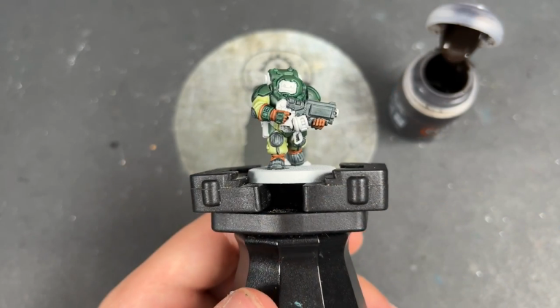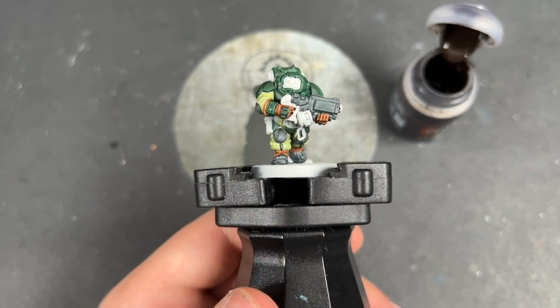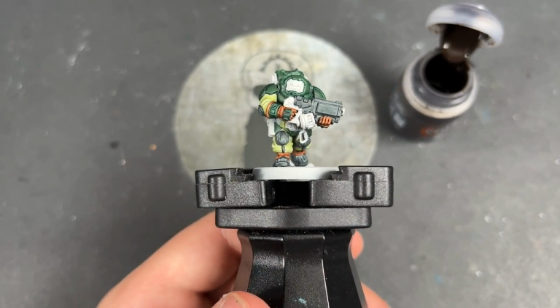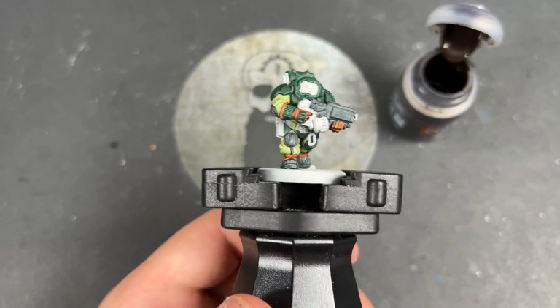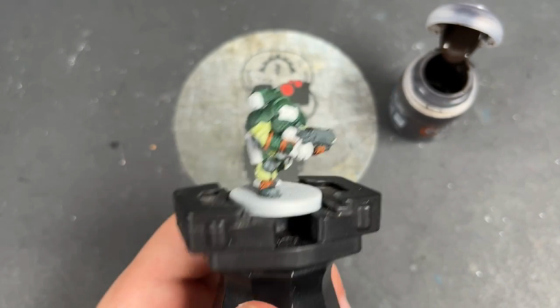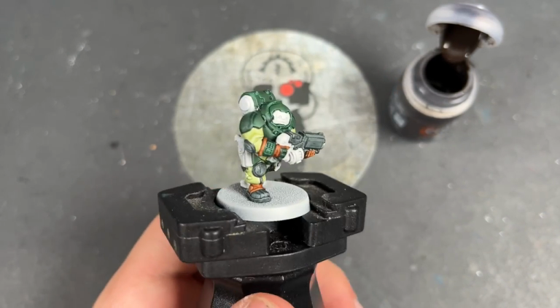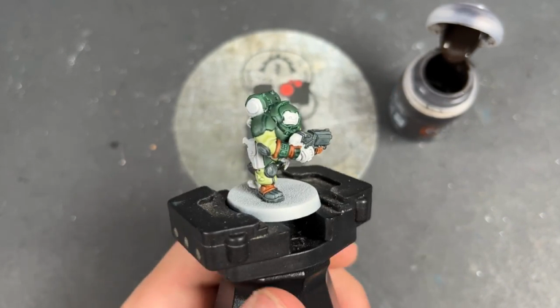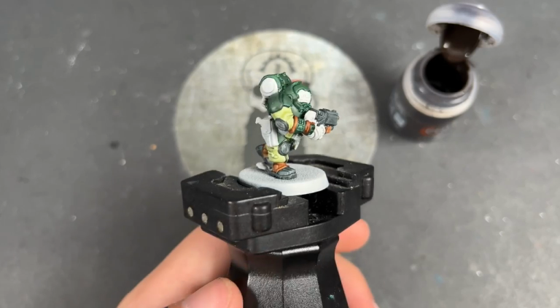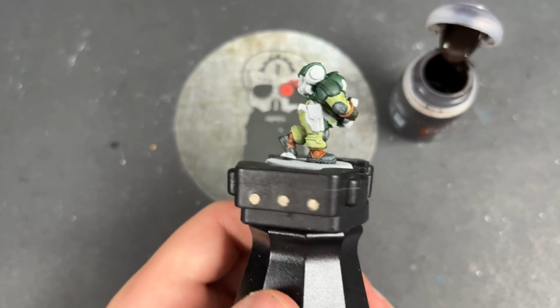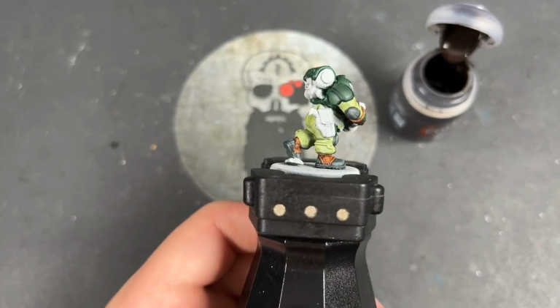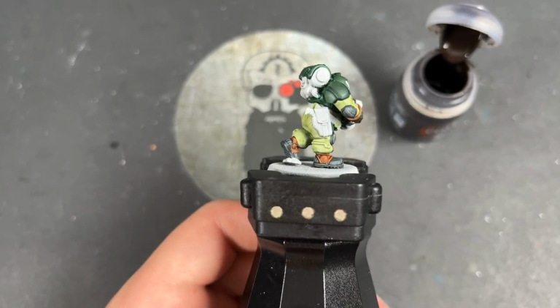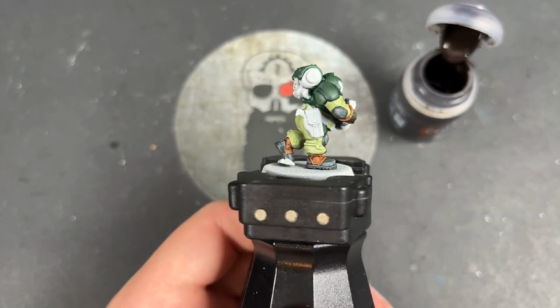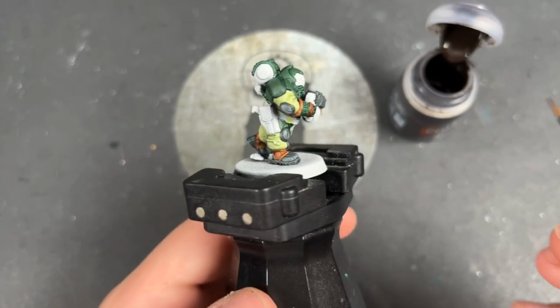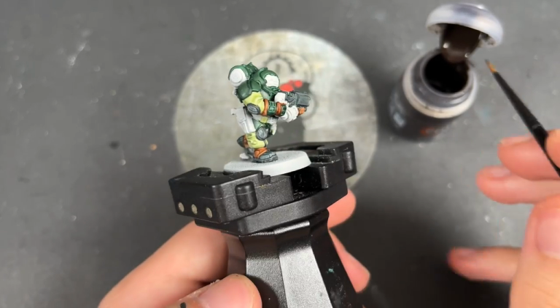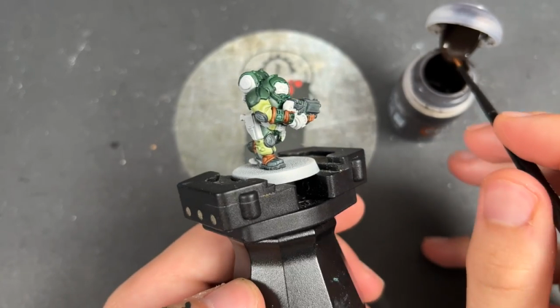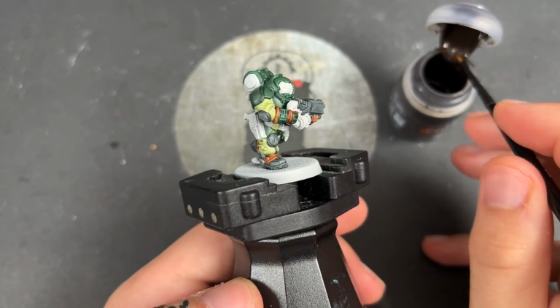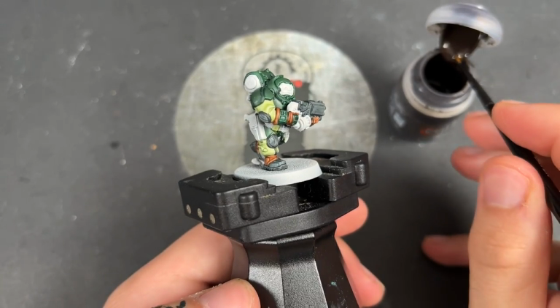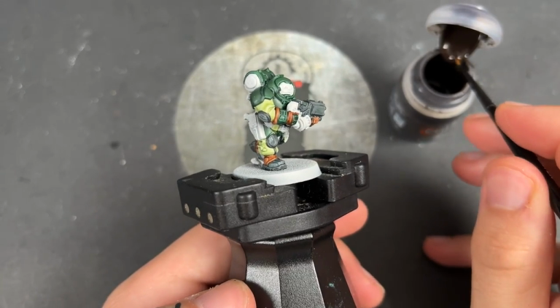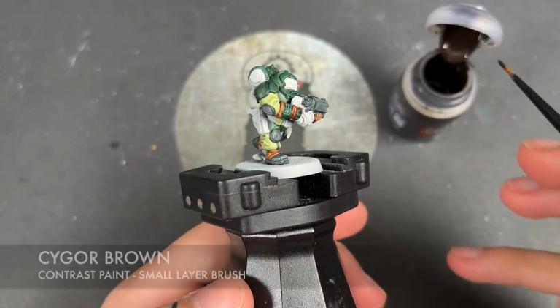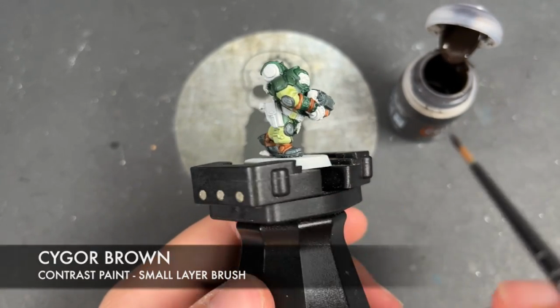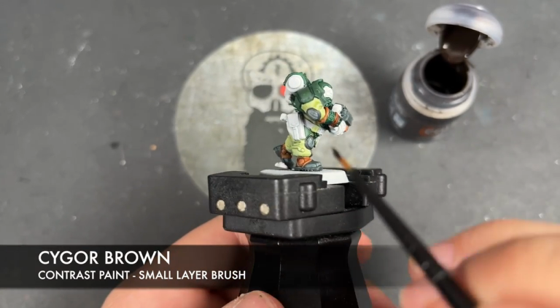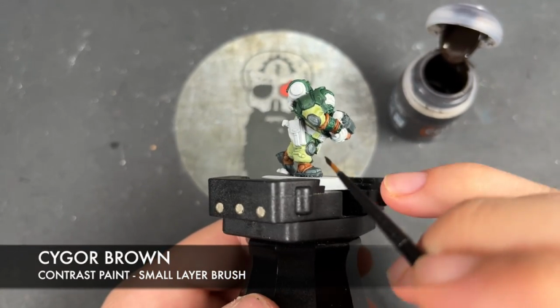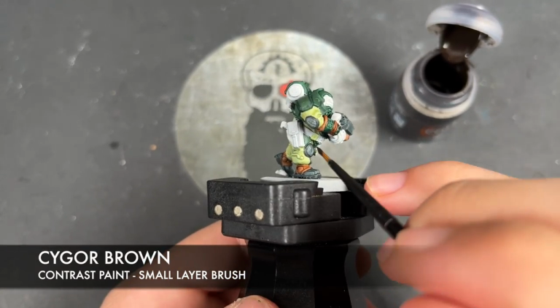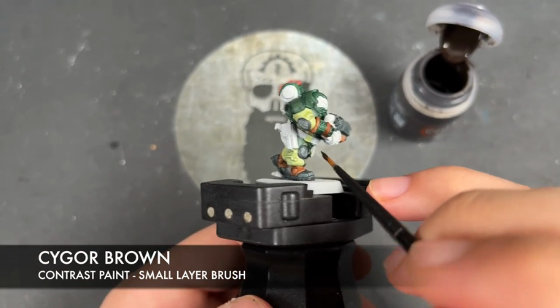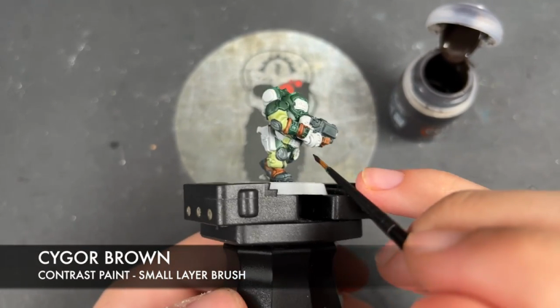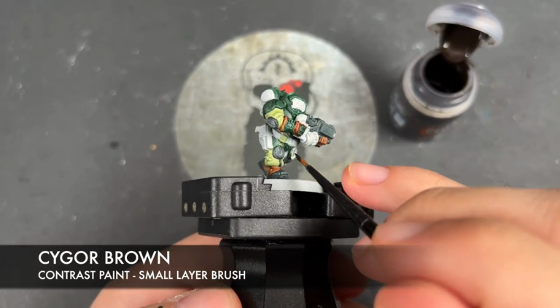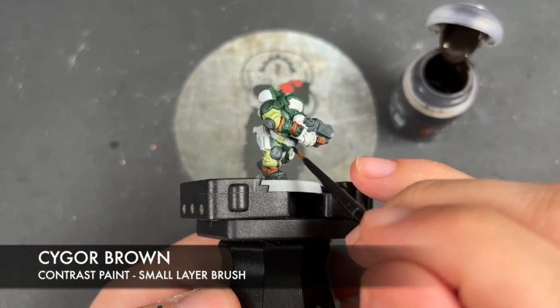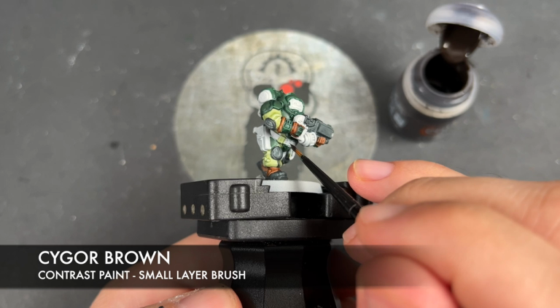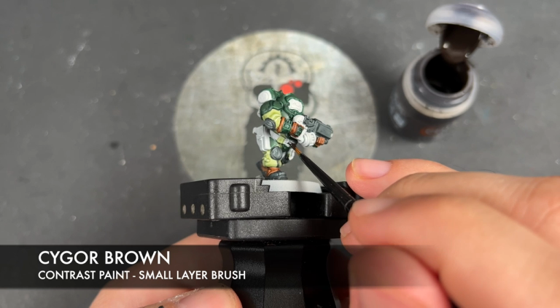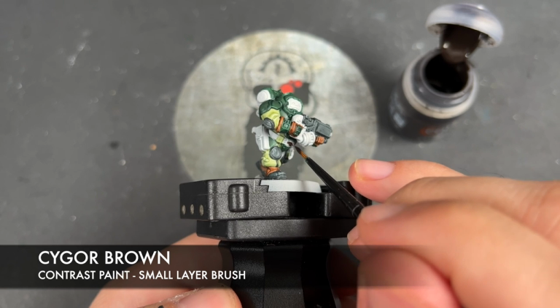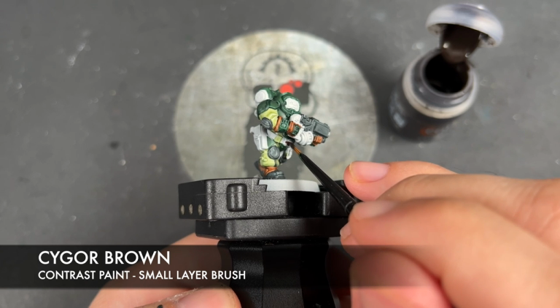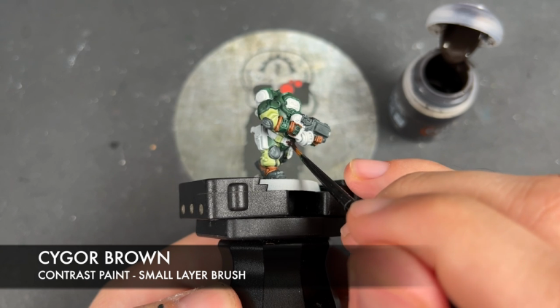I've accidentally lied to you — there is another leather colour, and that is Cygor Brown. We're going to be using that on the belt and the pouches.